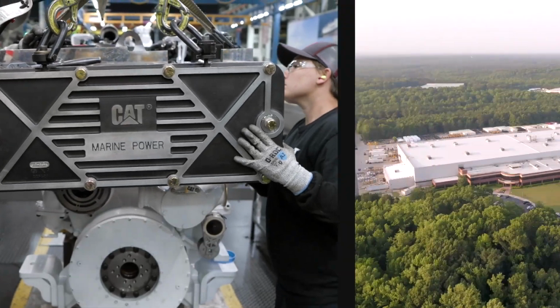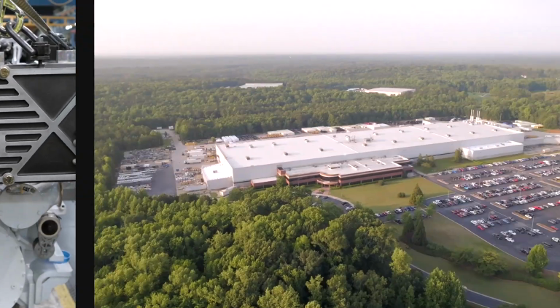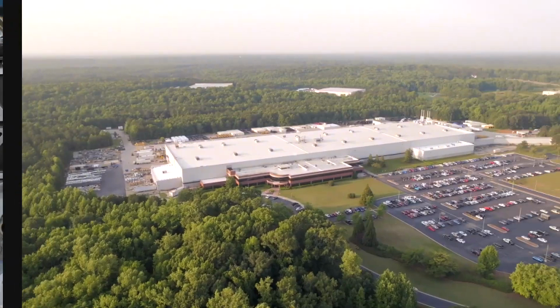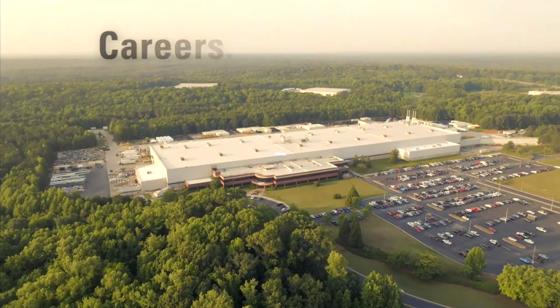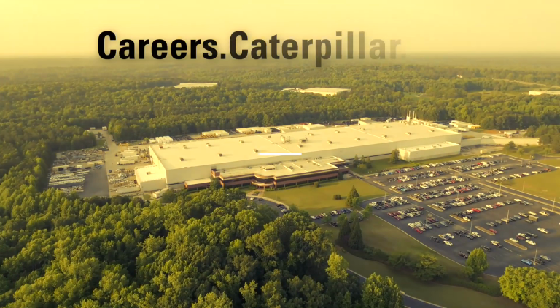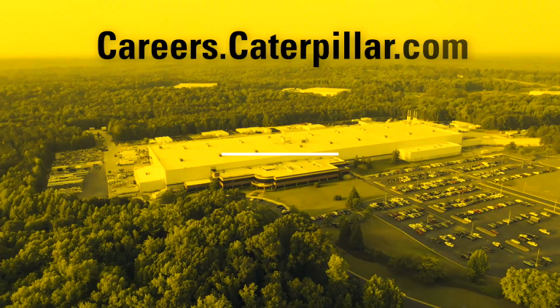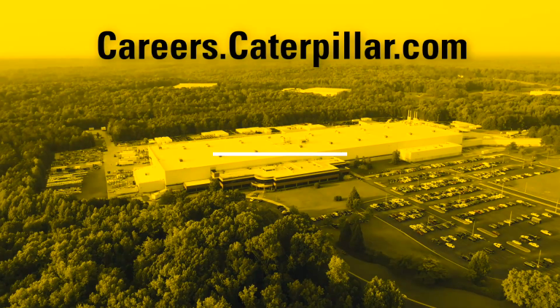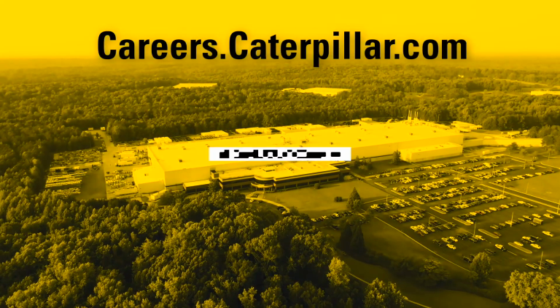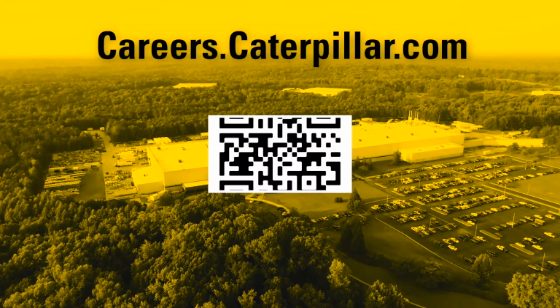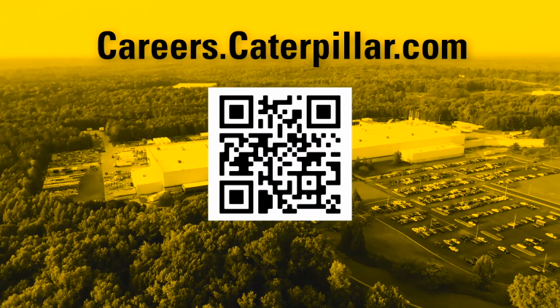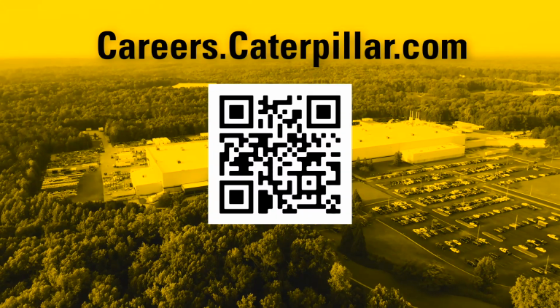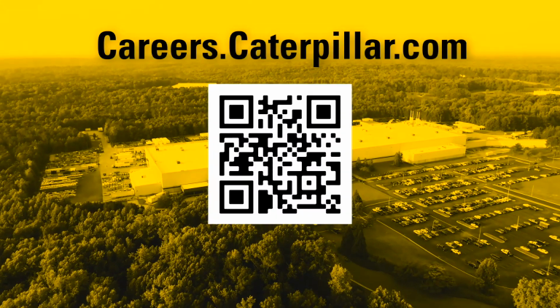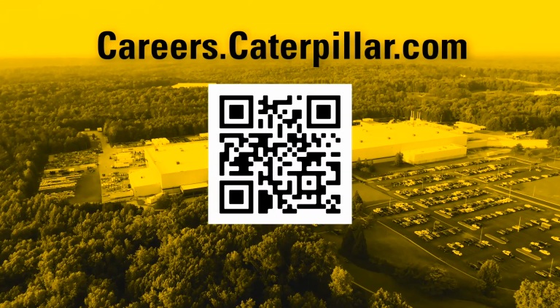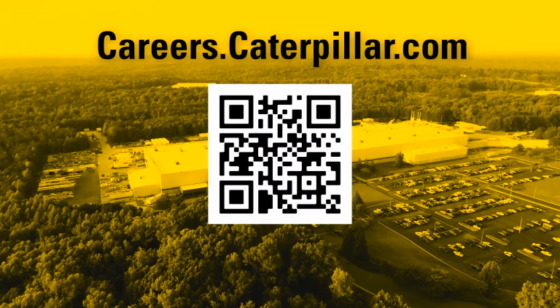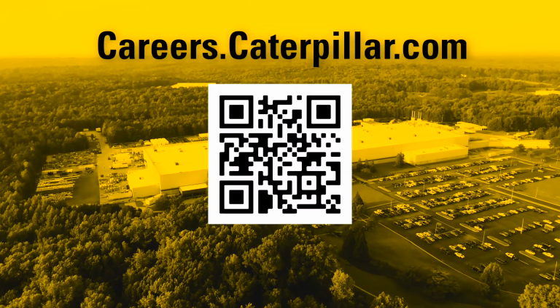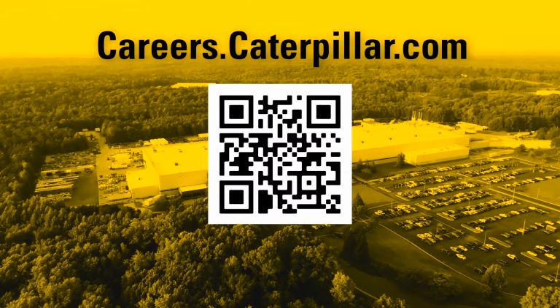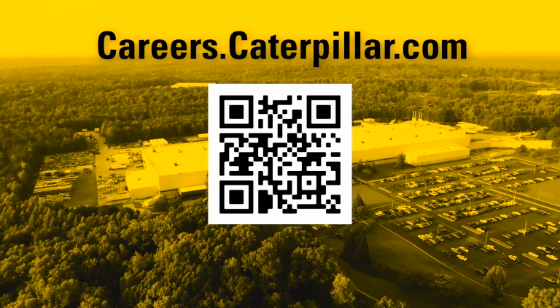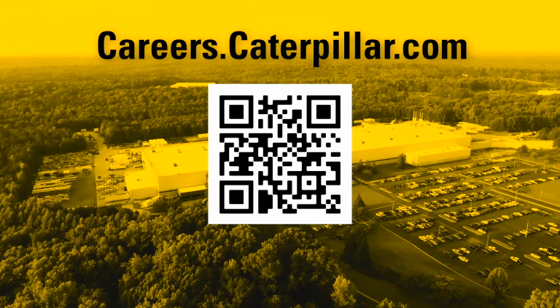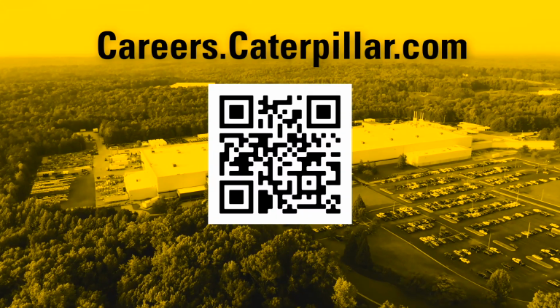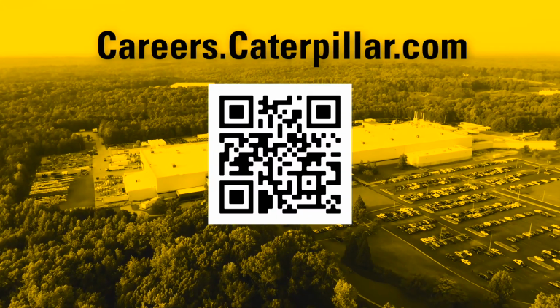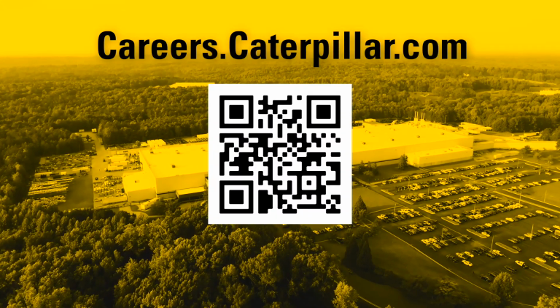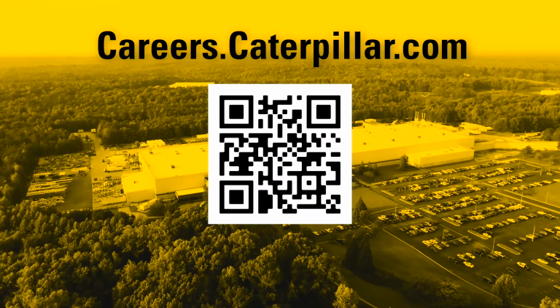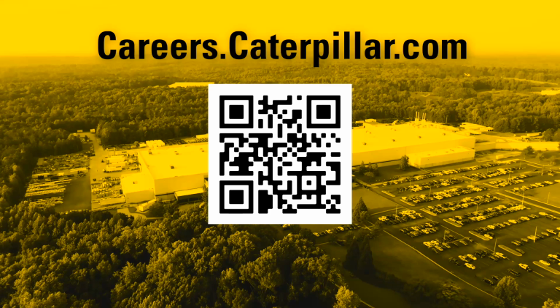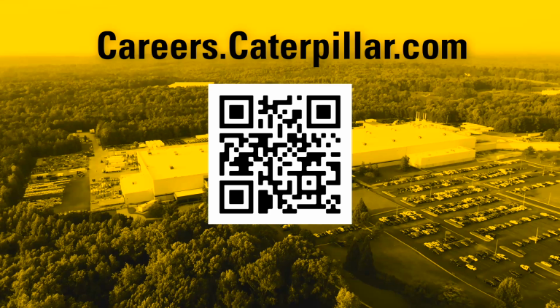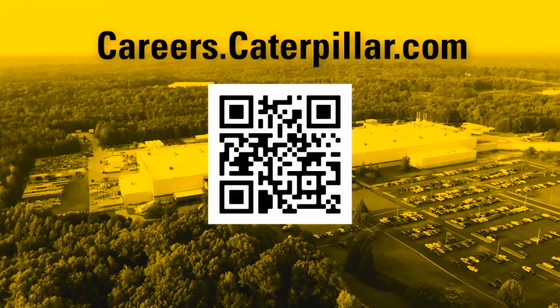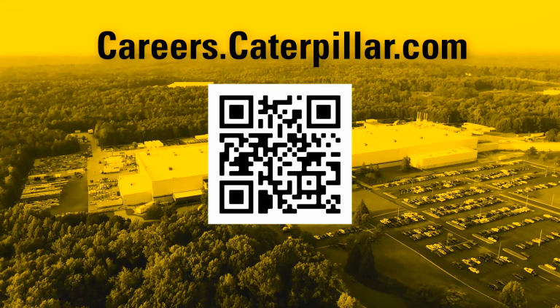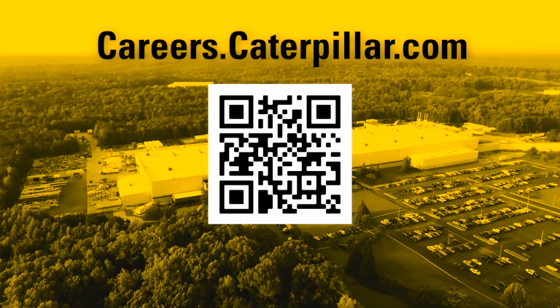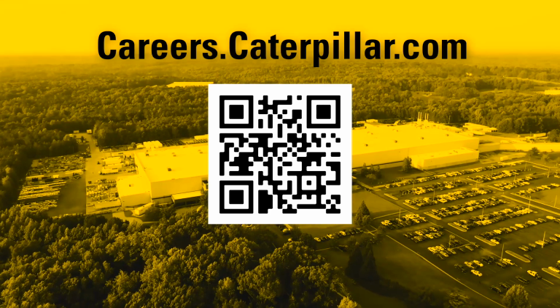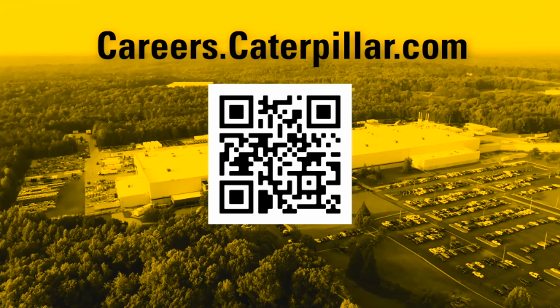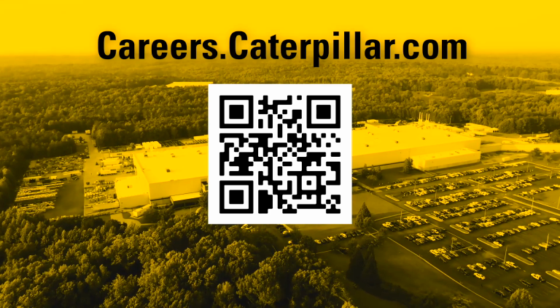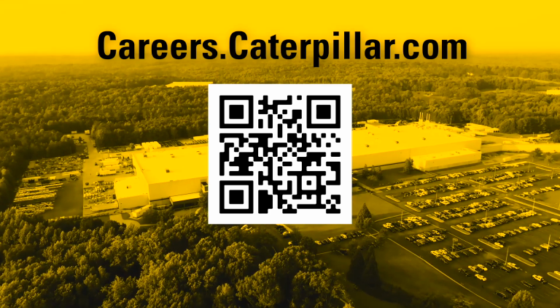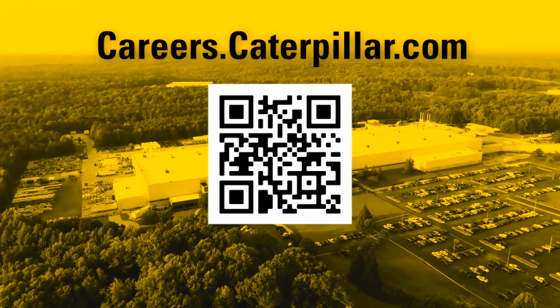To learn more about positions that are currently open, please visit careers.caterpillar.com.